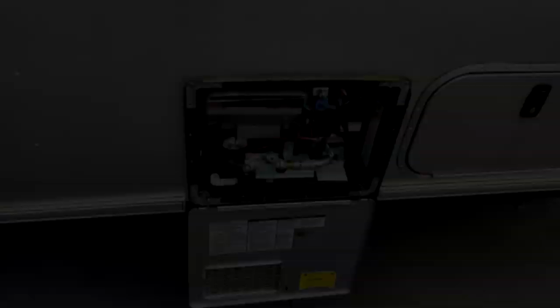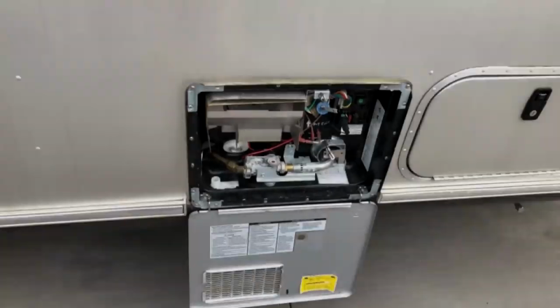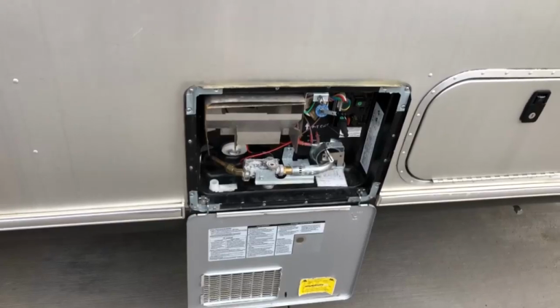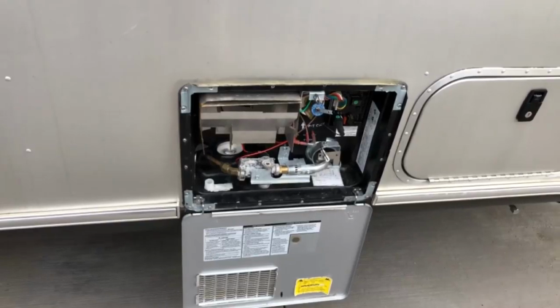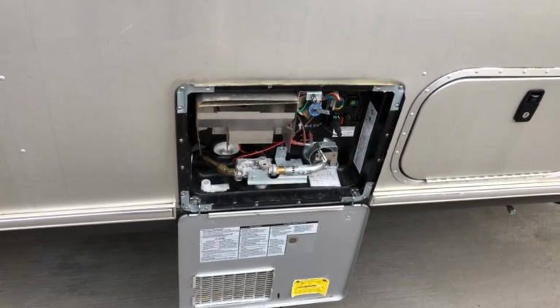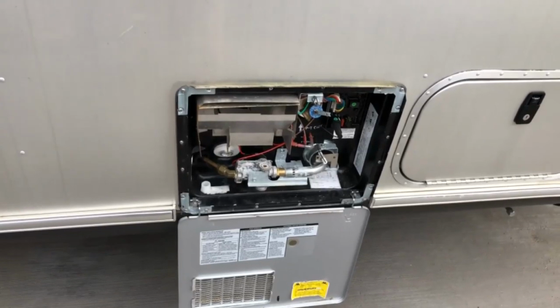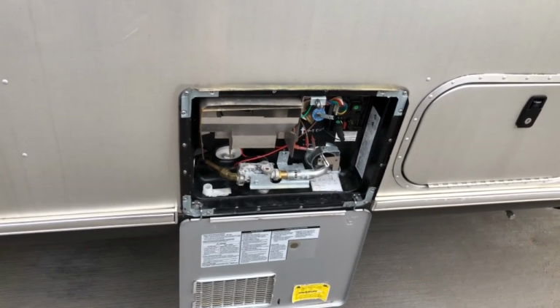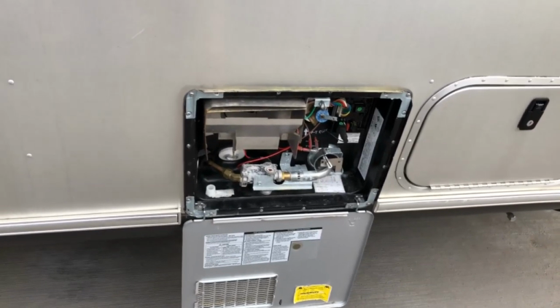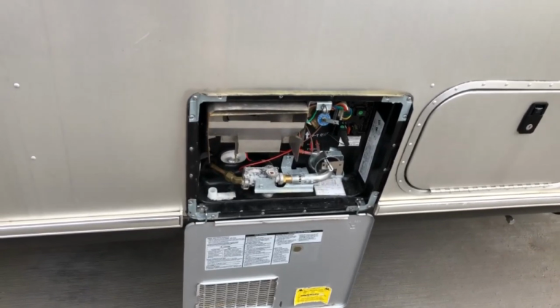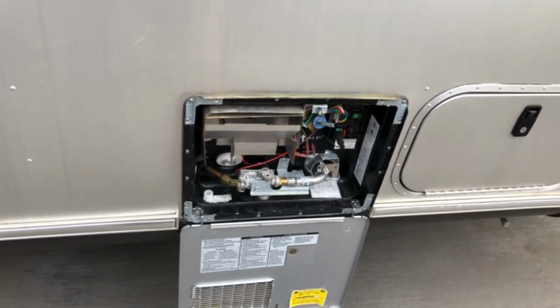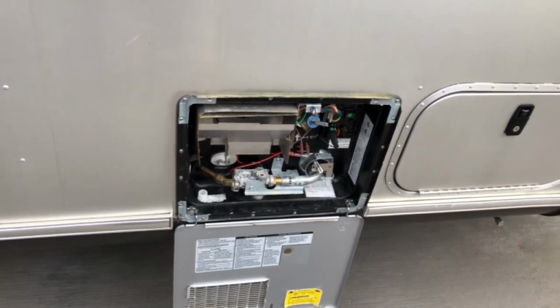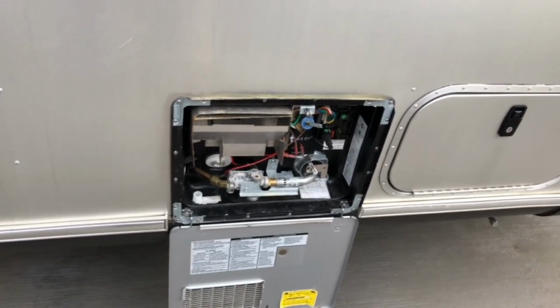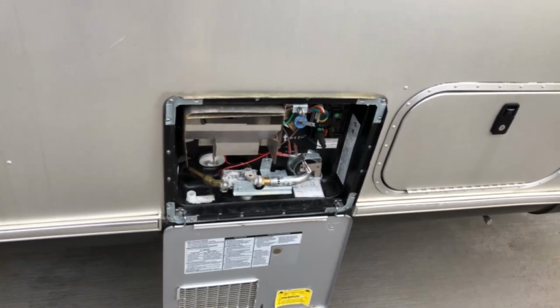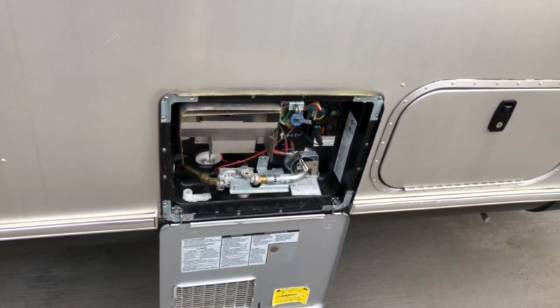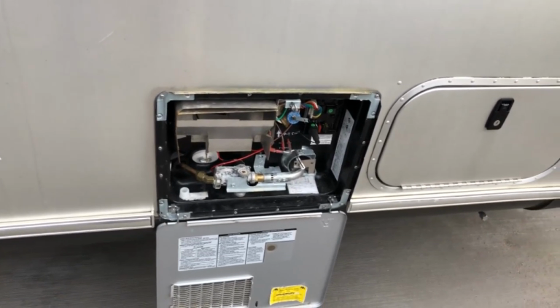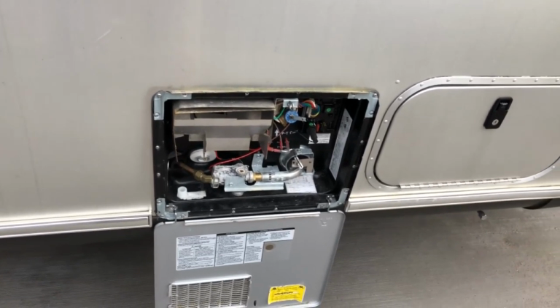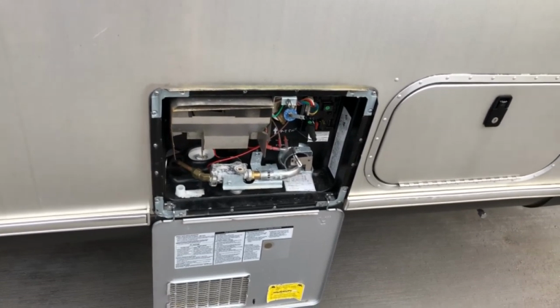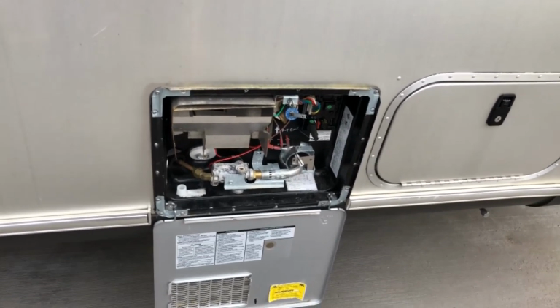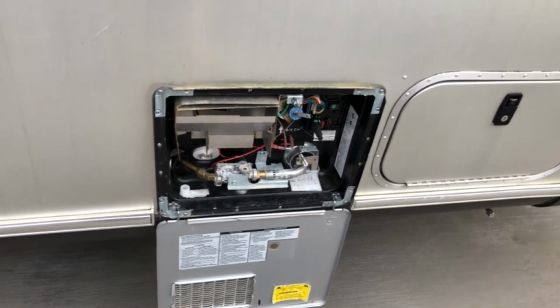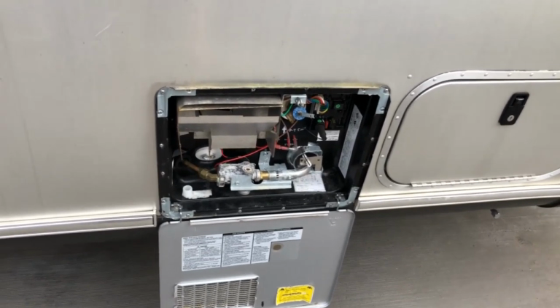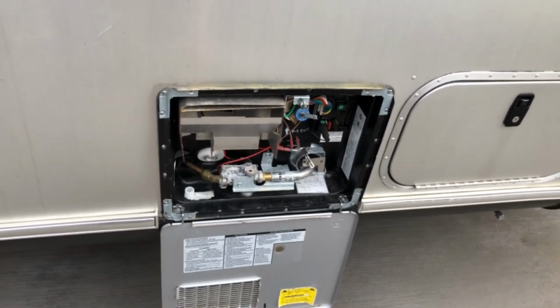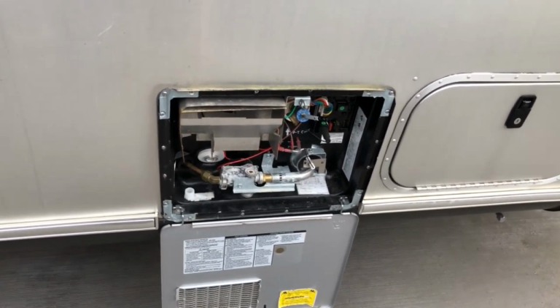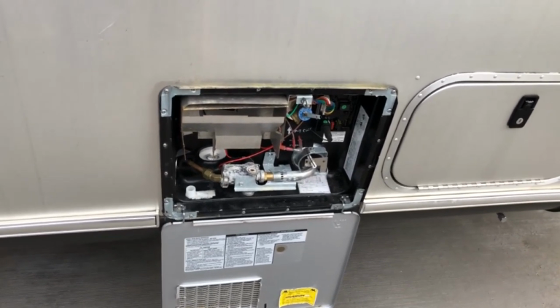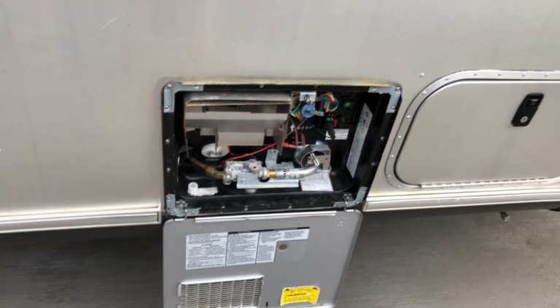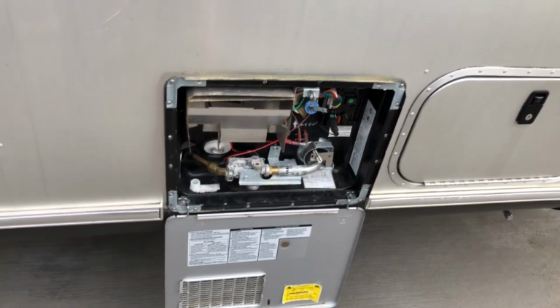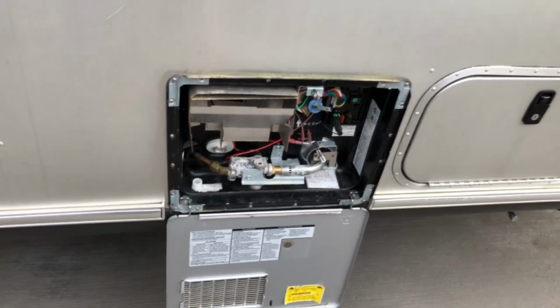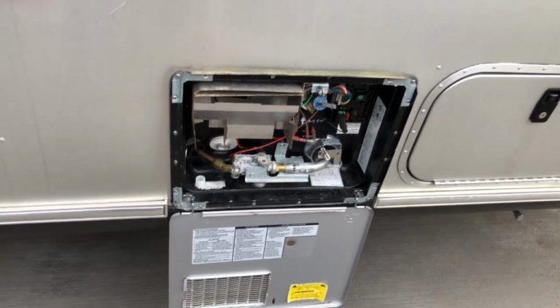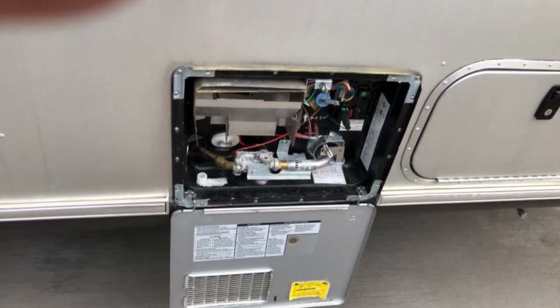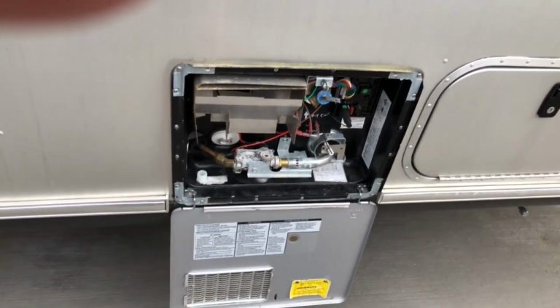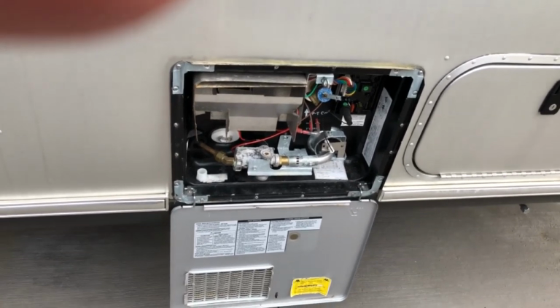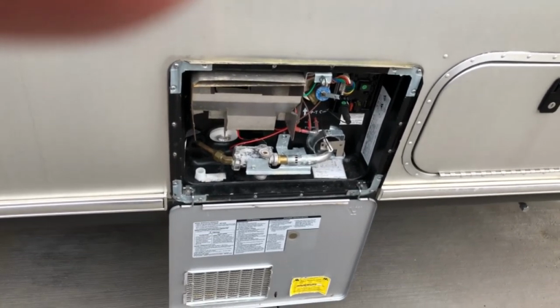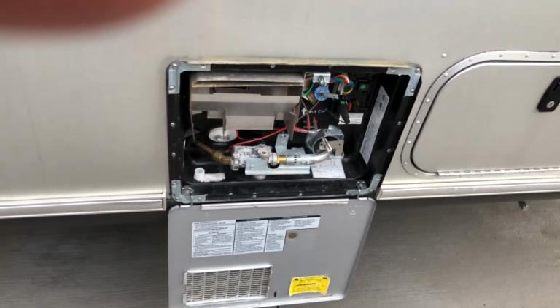This is Jeff from Airstream Nerds and today we're going to talk about winterizing our Airstream.